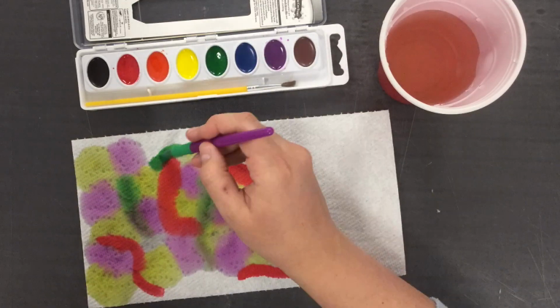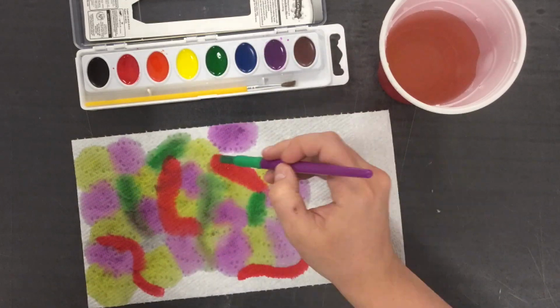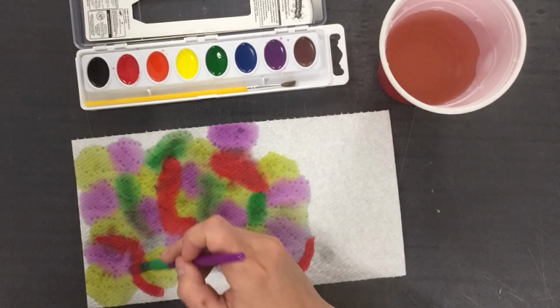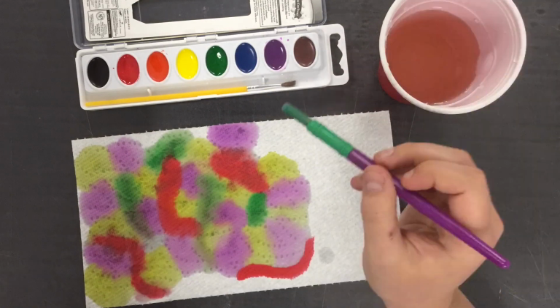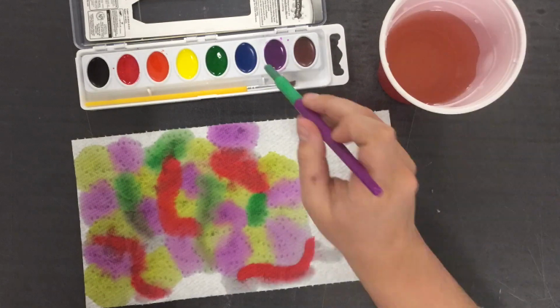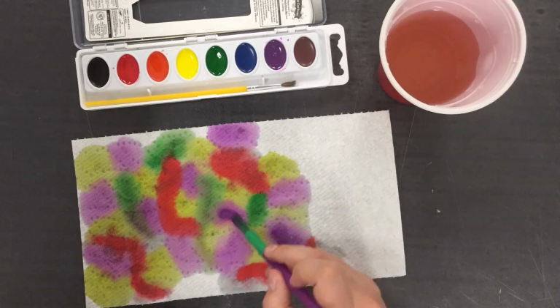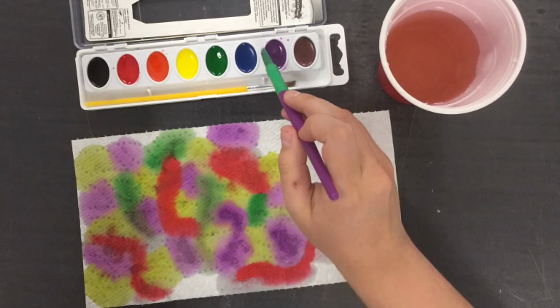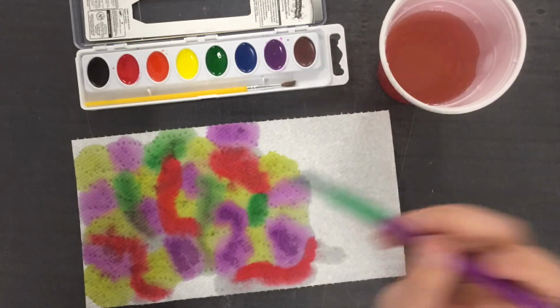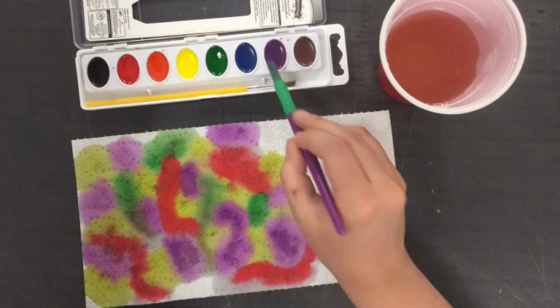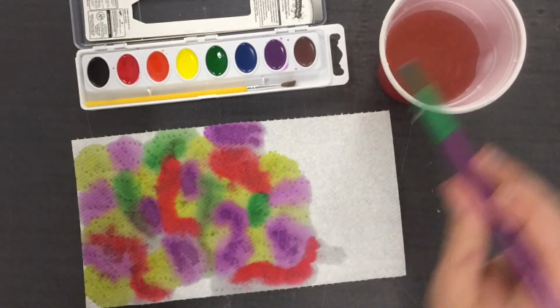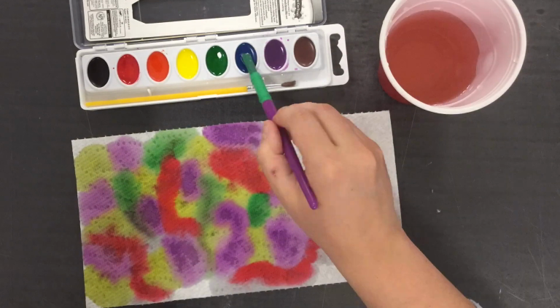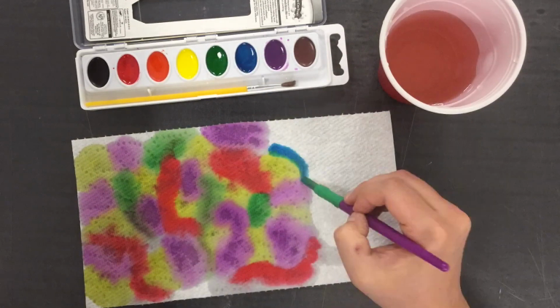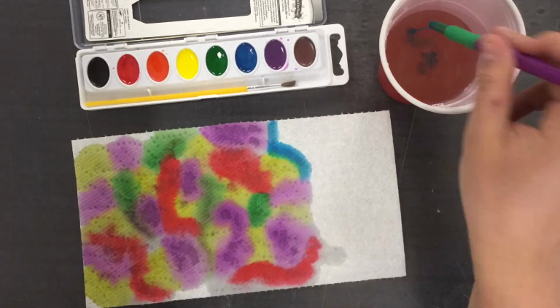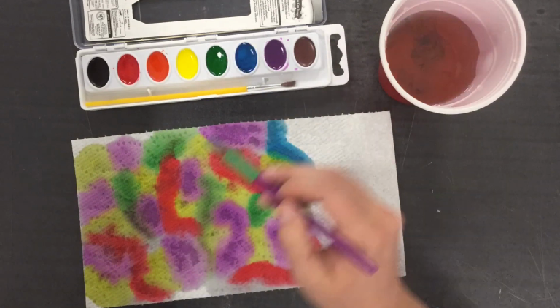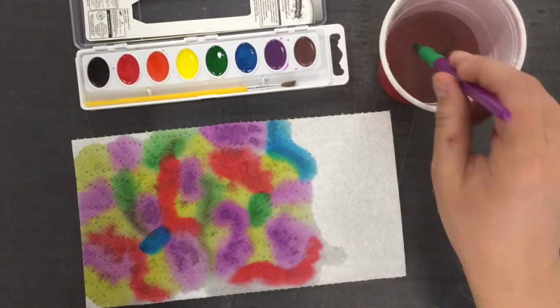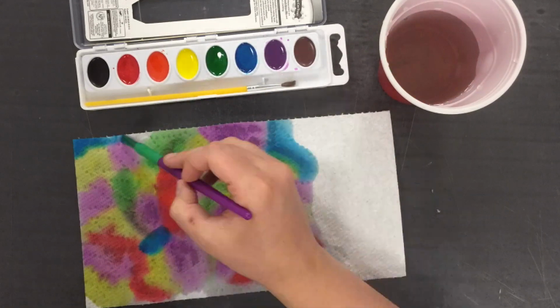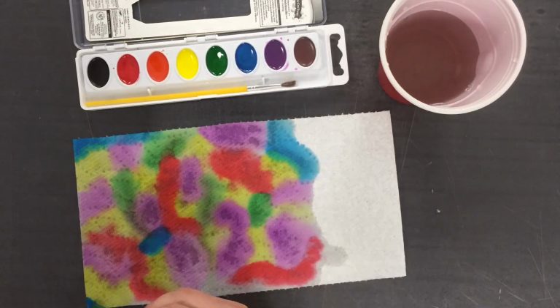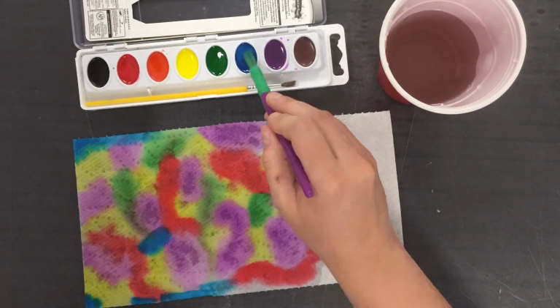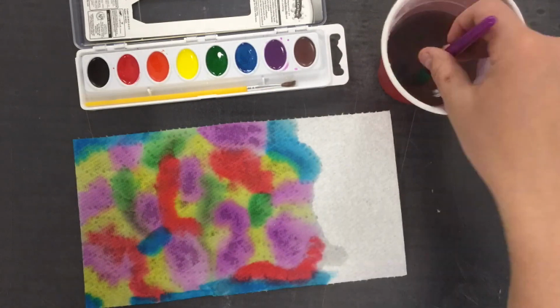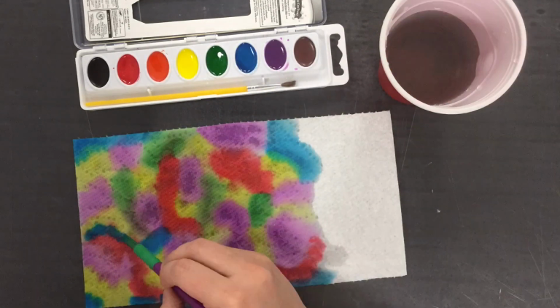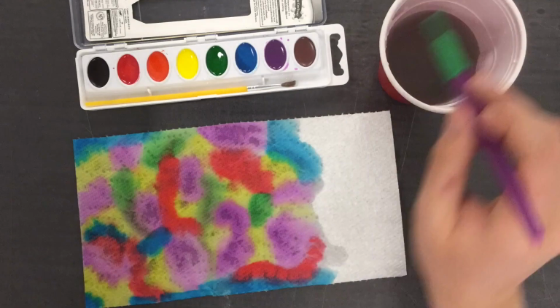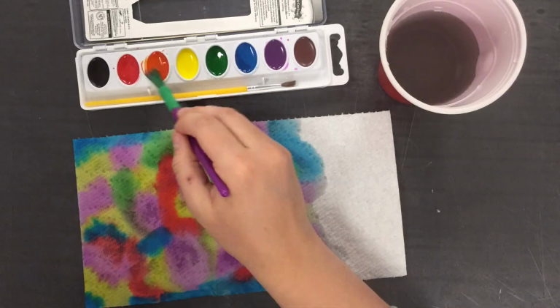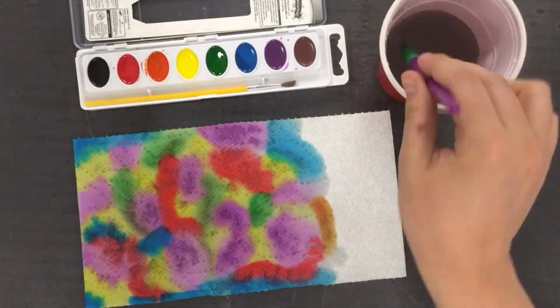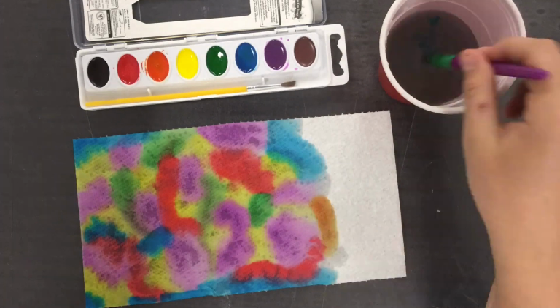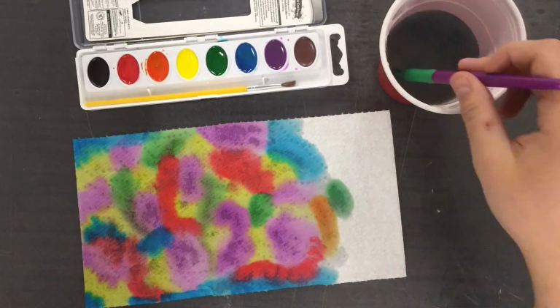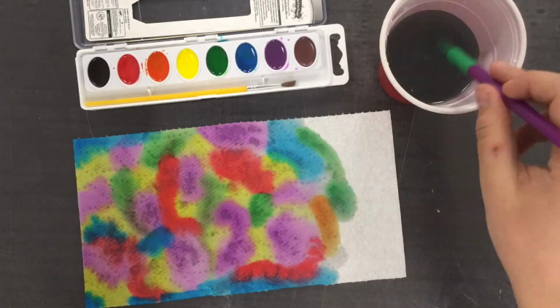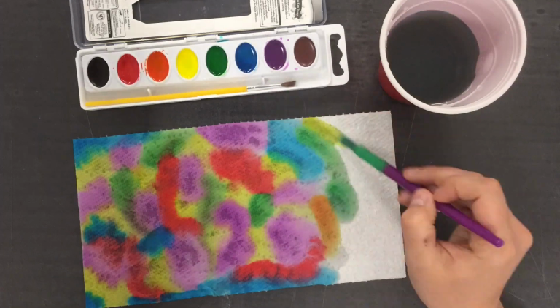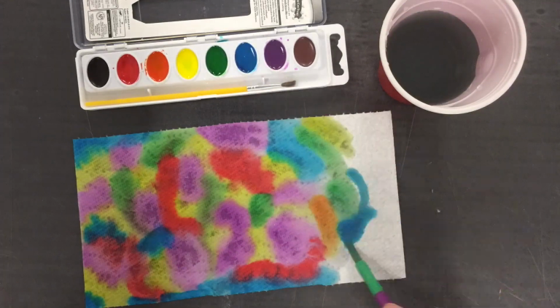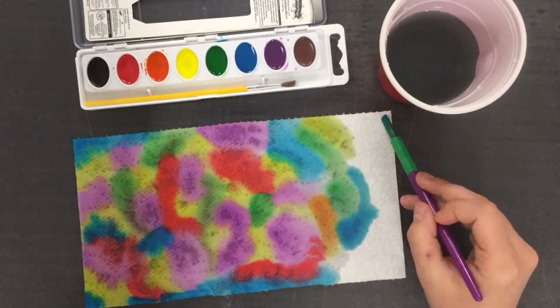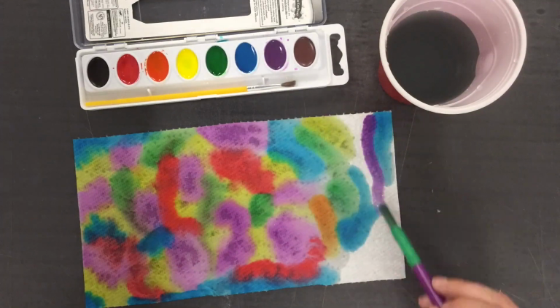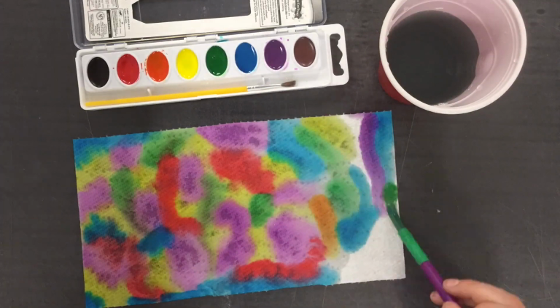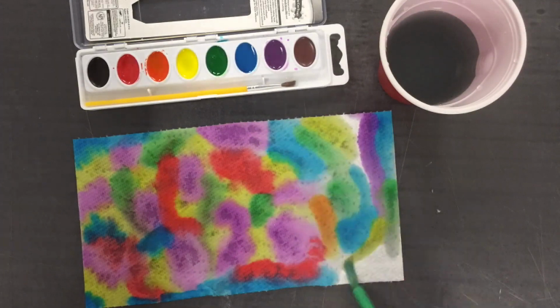begin painting the paper towel. Notice how the colors blend together and create a beautiful piece of art.